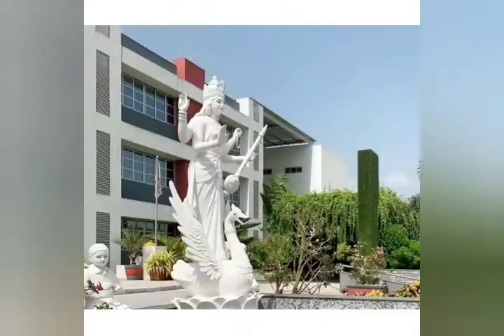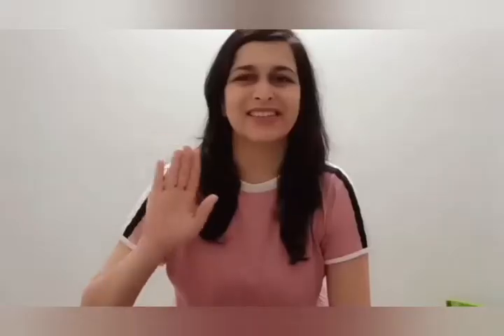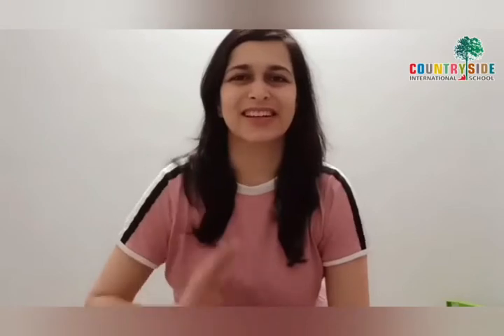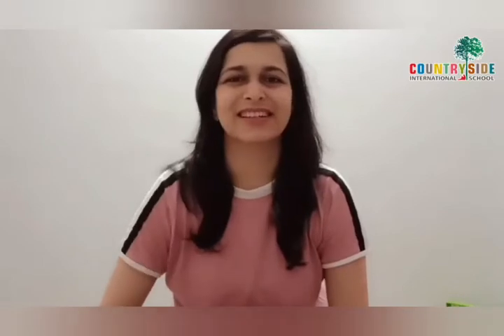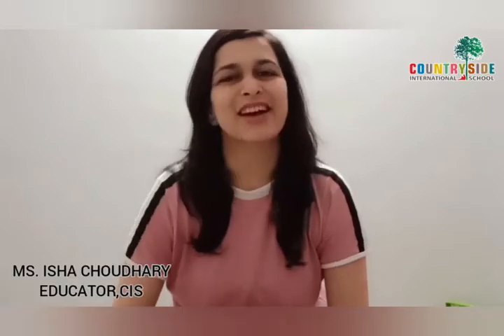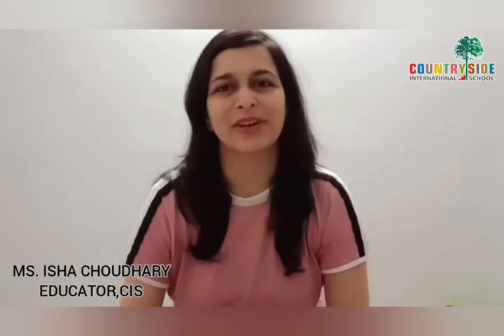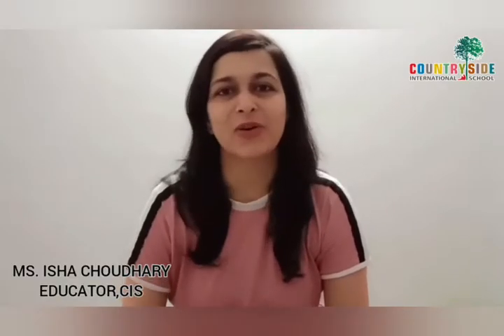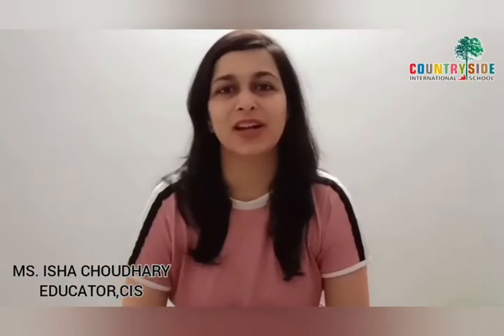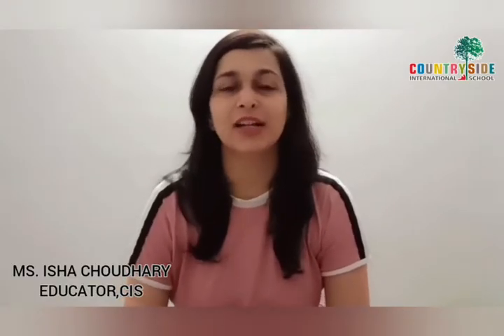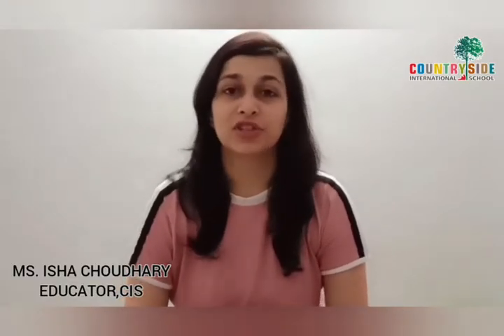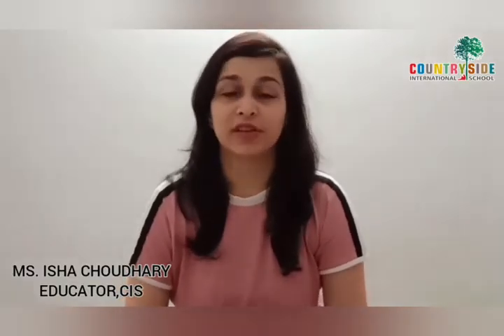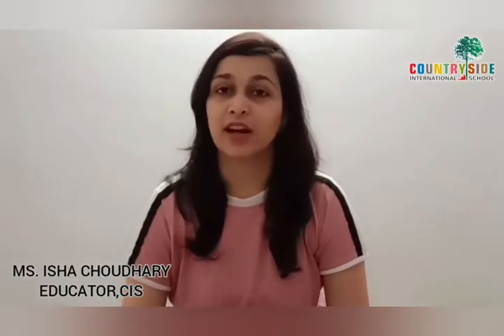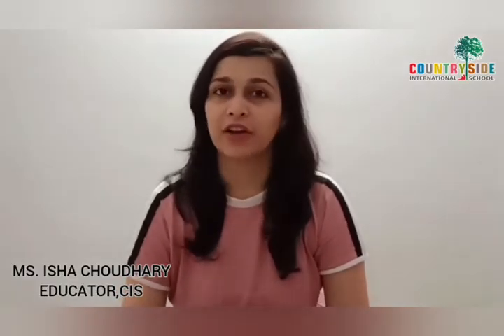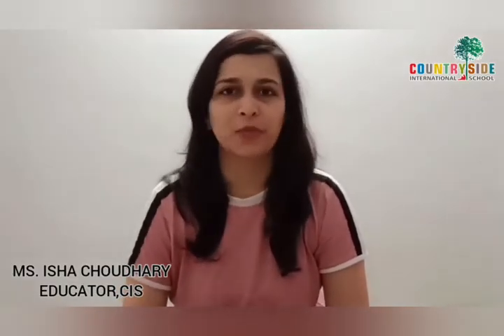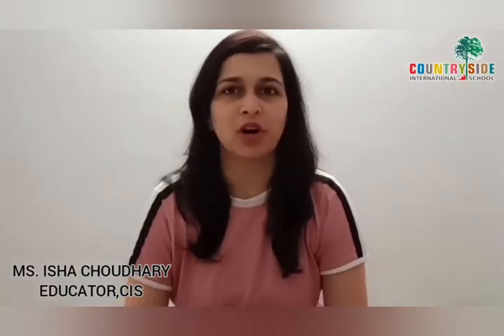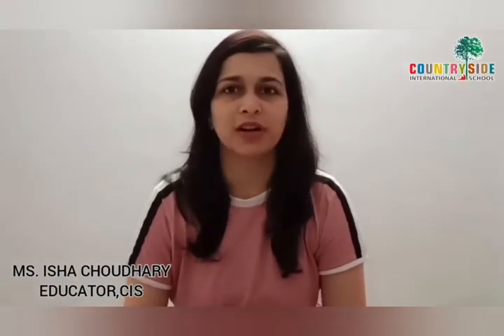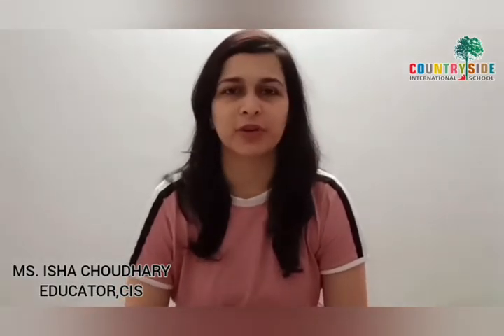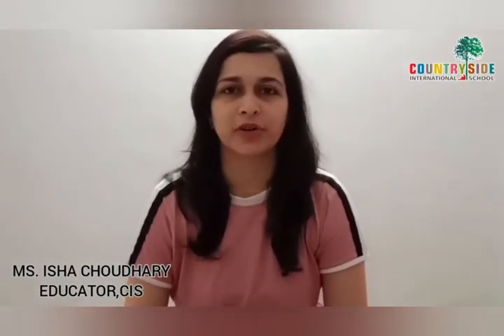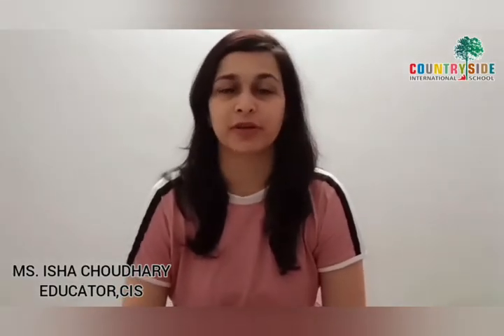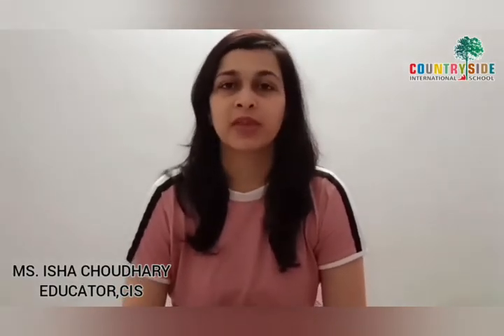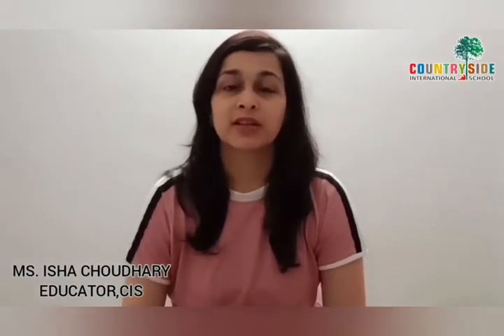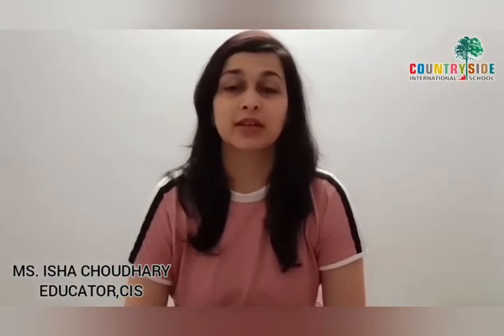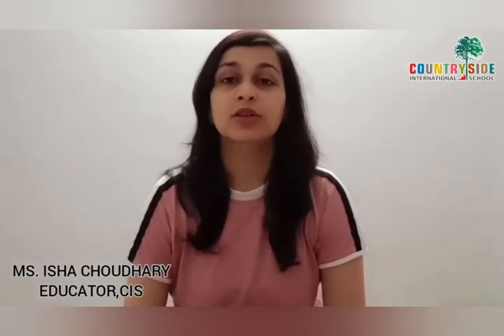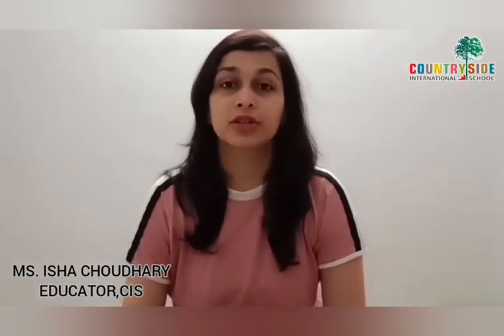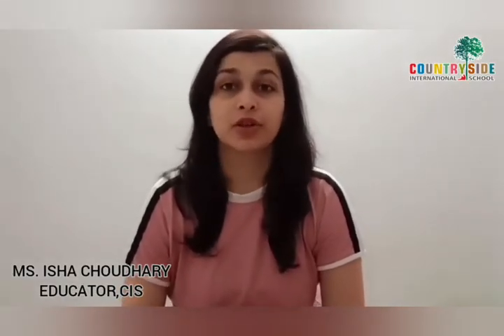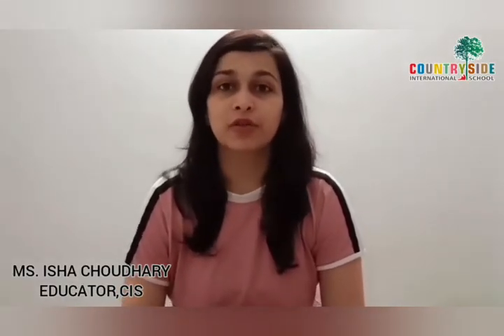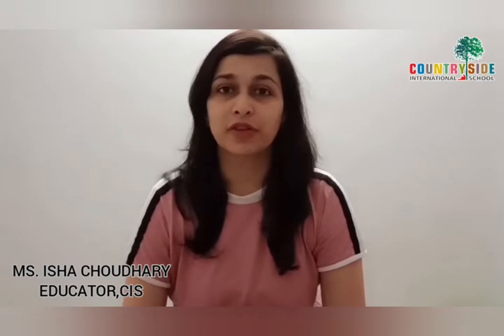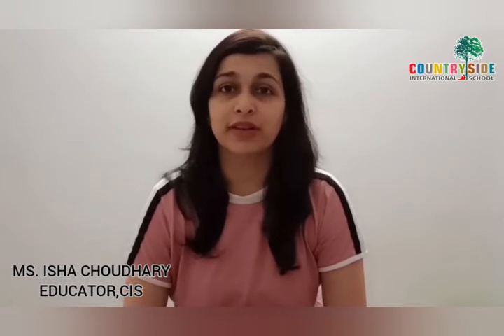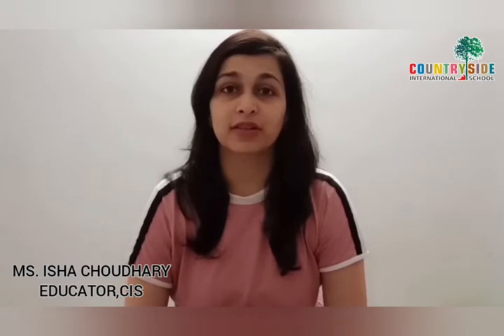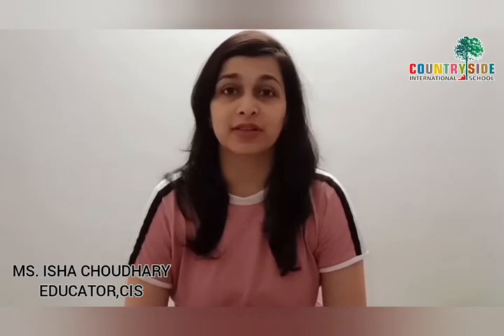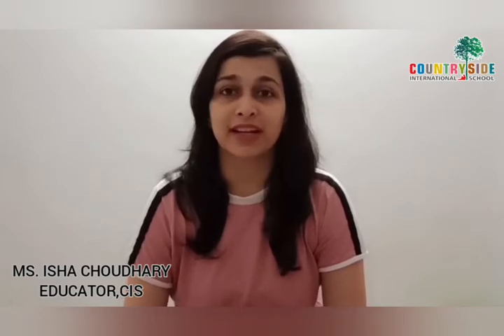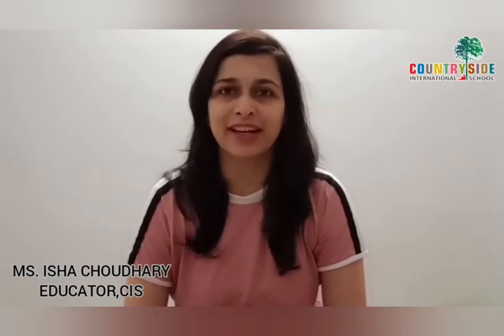CIS Colors, how are you all? Children, I hope you all are doing good. Do you know what we are going to do today?